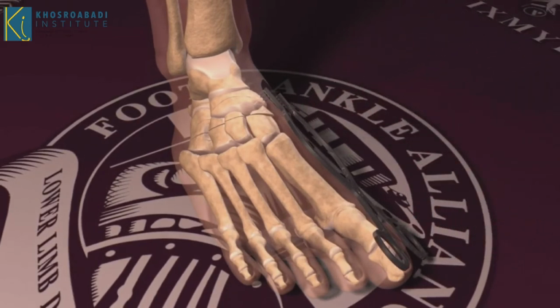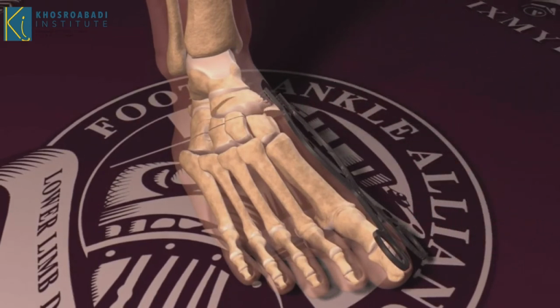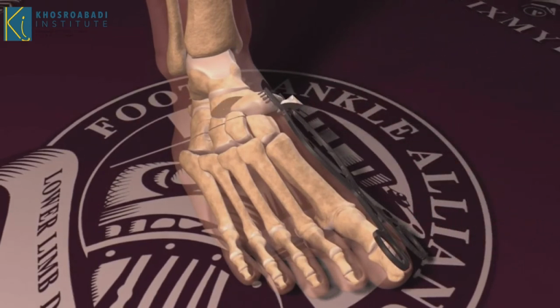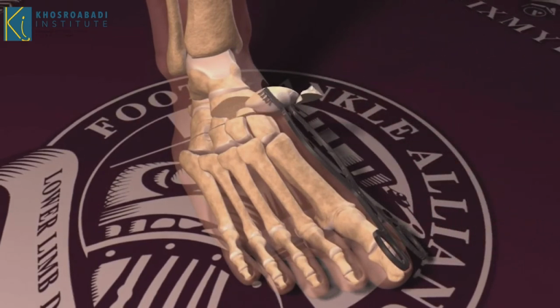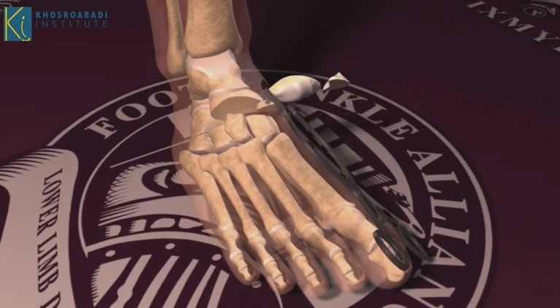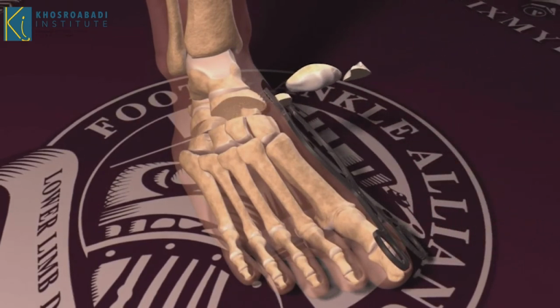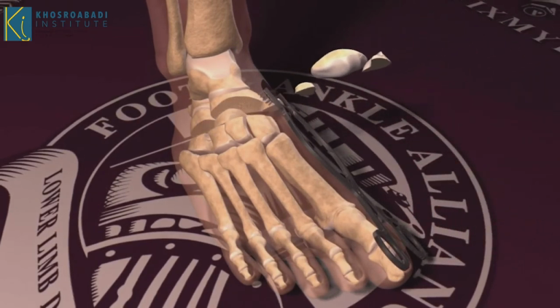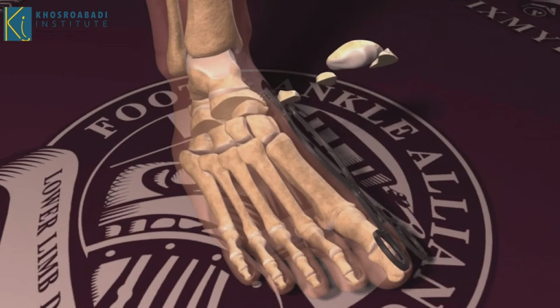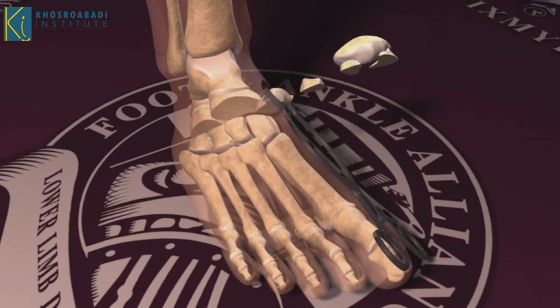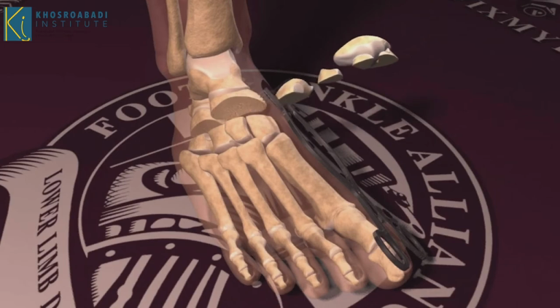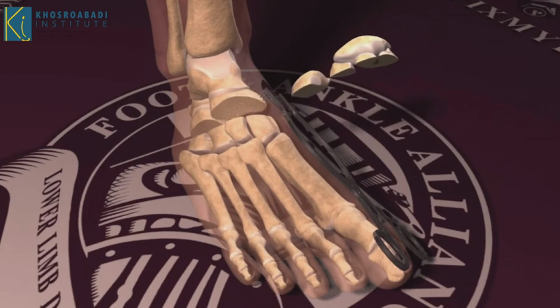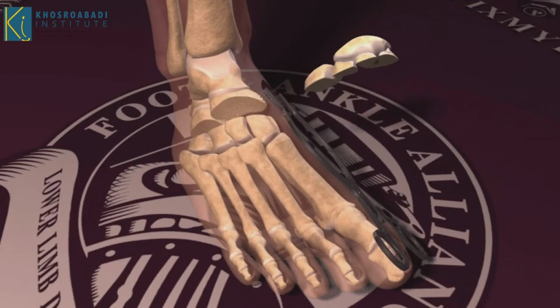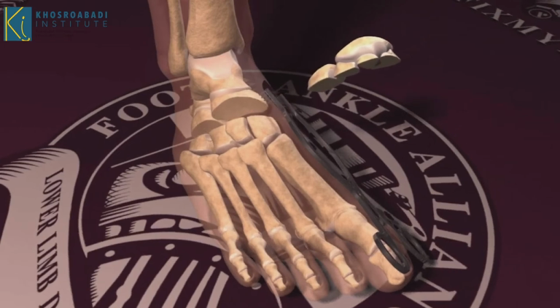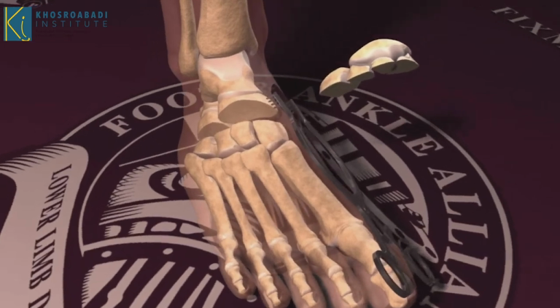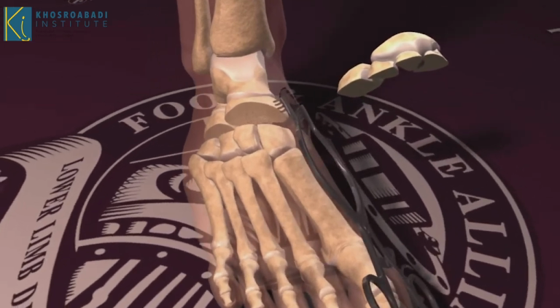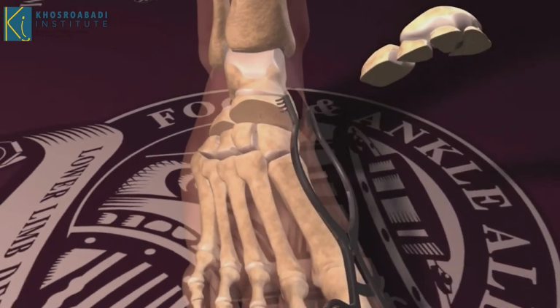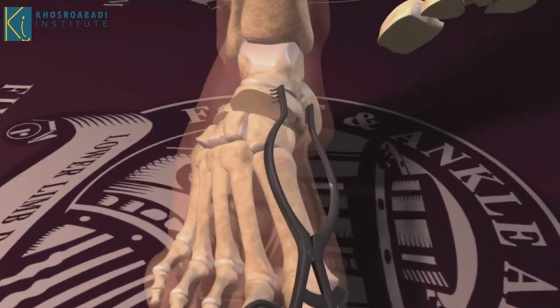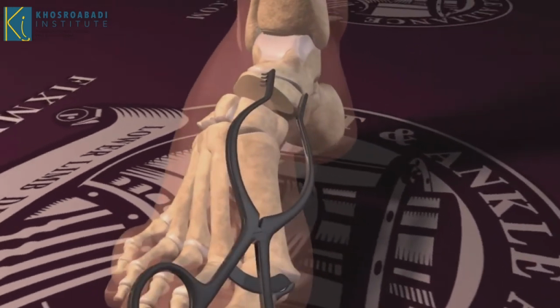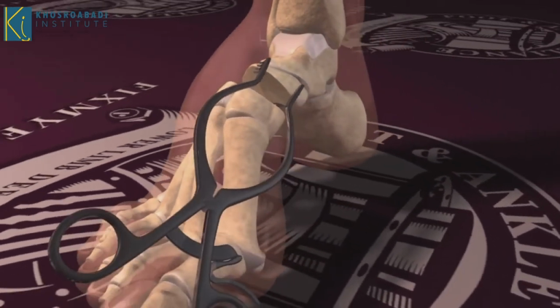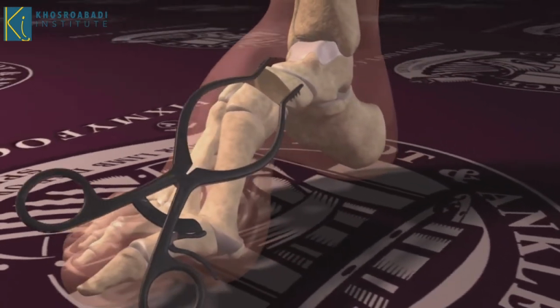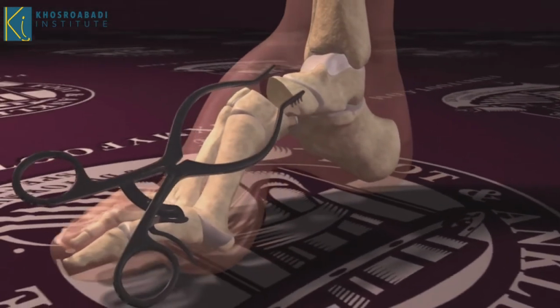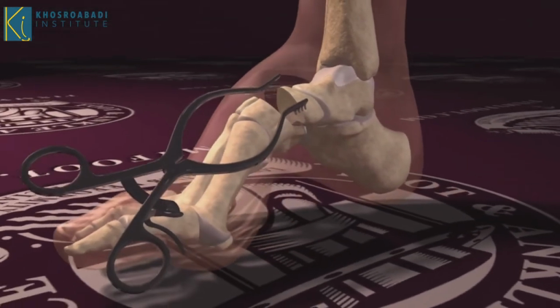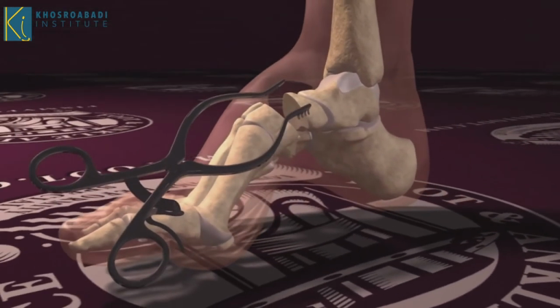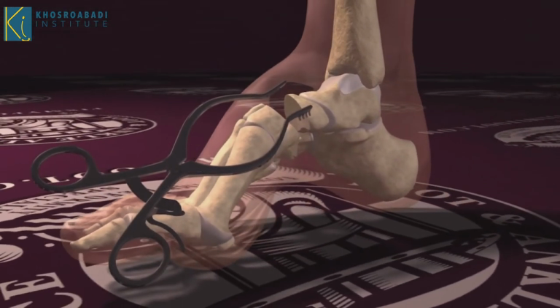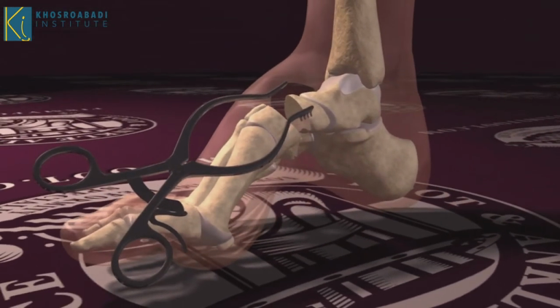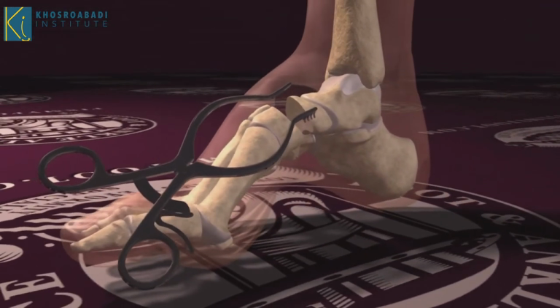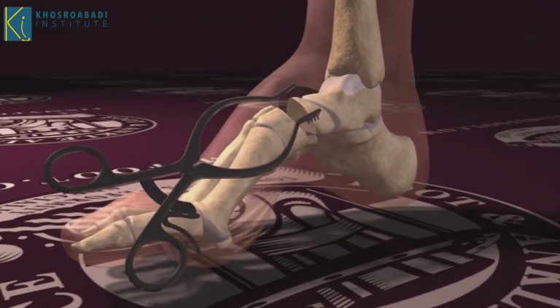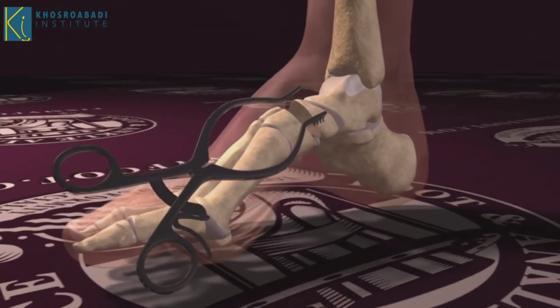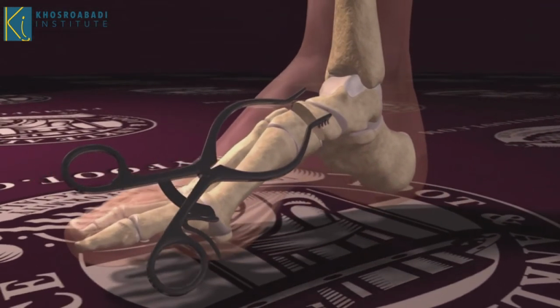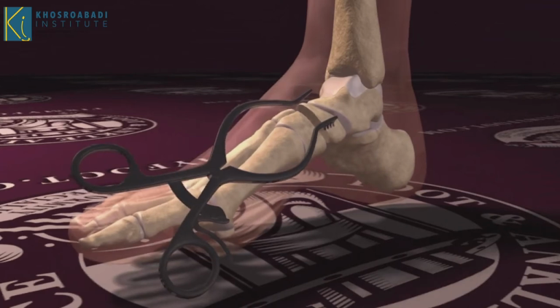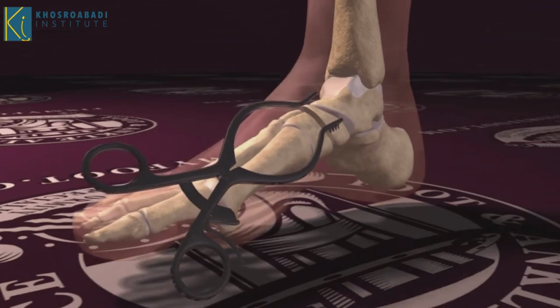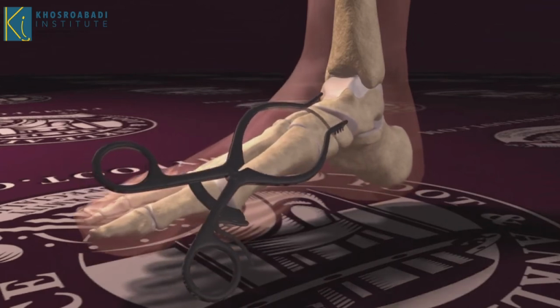Which means if you have a triangle, the tip of the triangle is pointing down. By taking this wedge out, we're helping the arch become more flat.